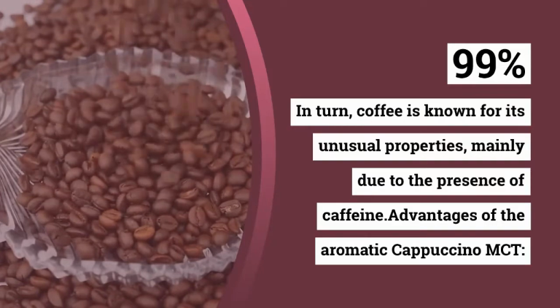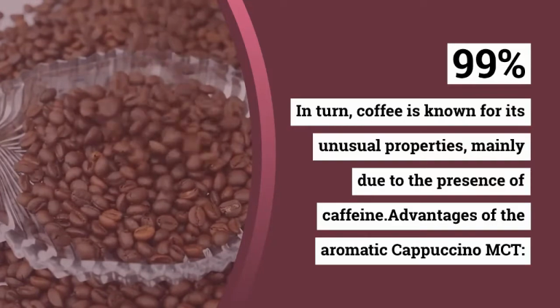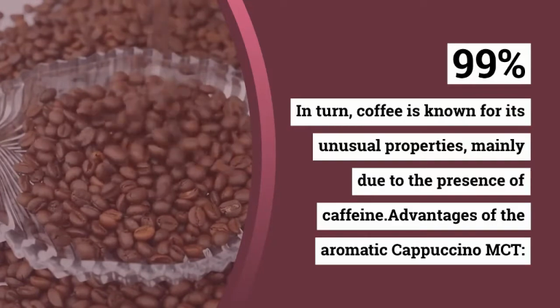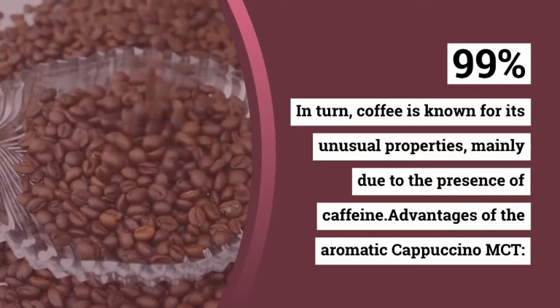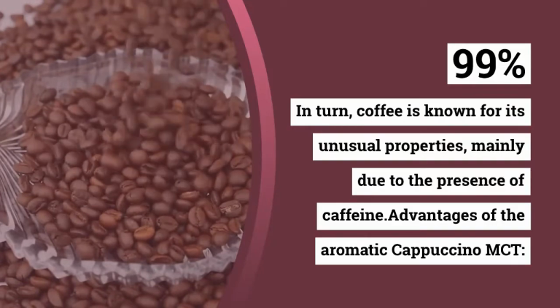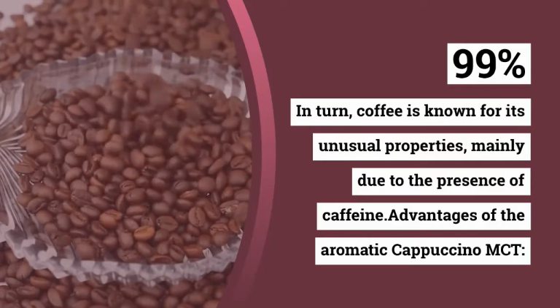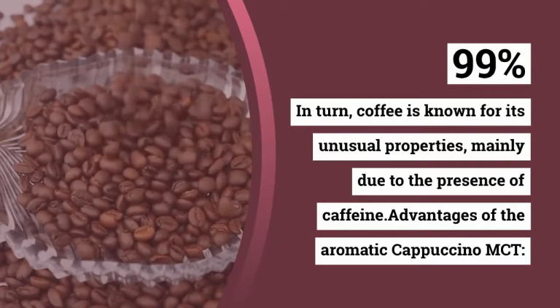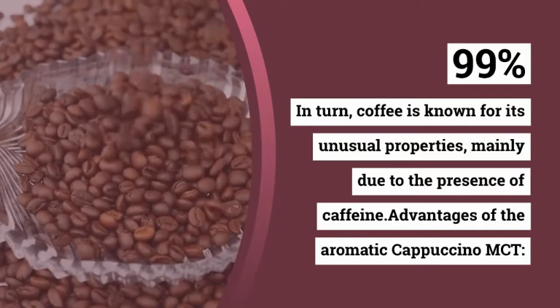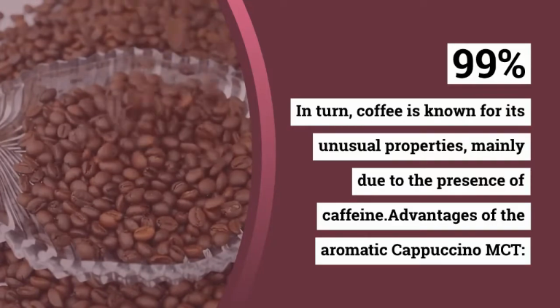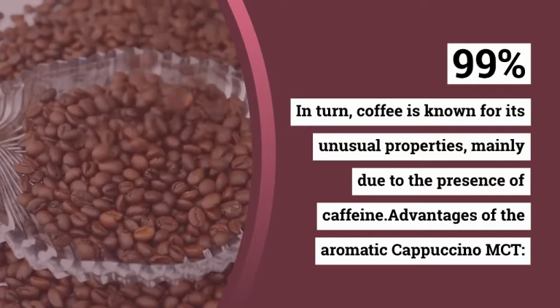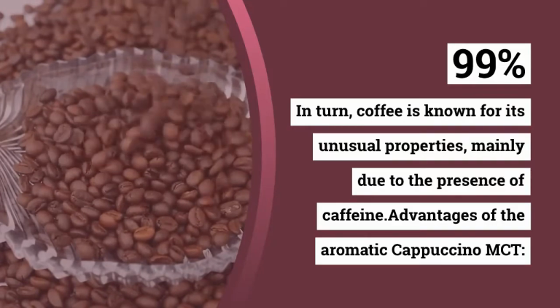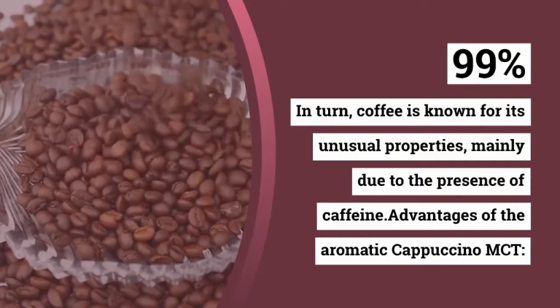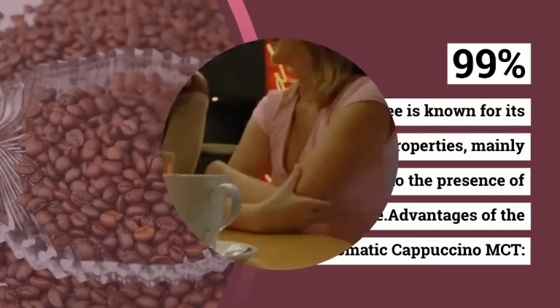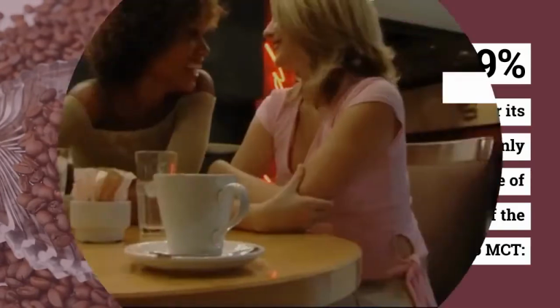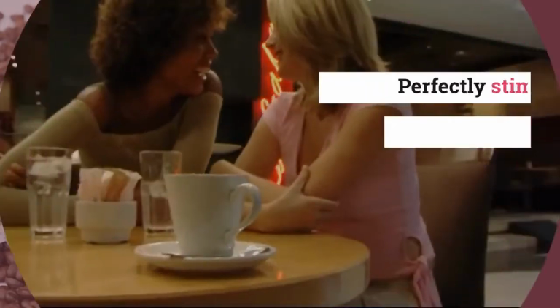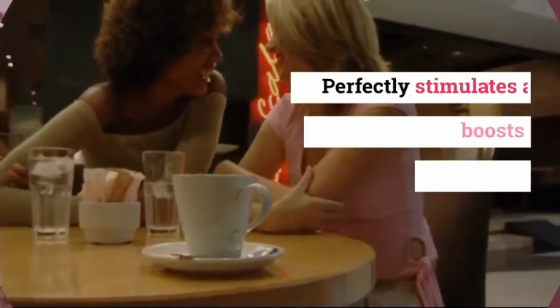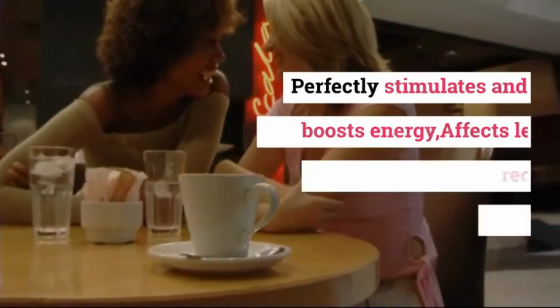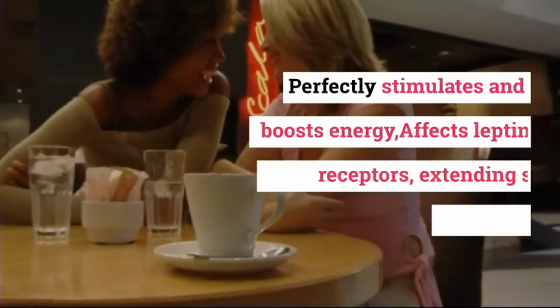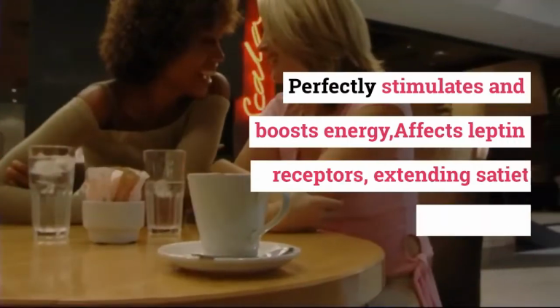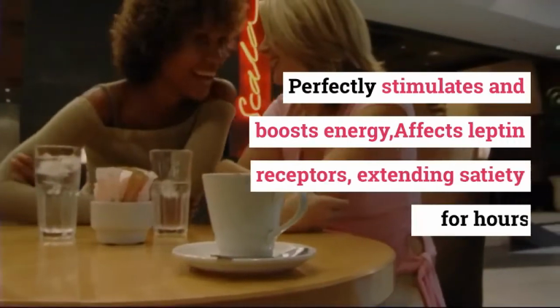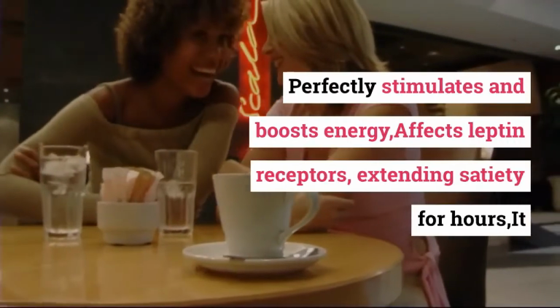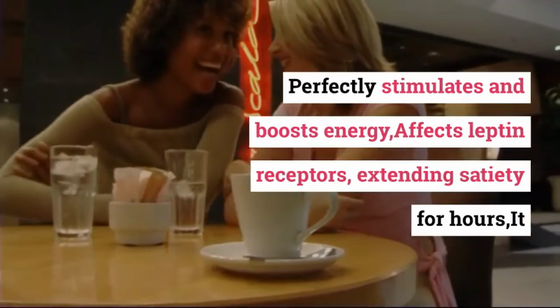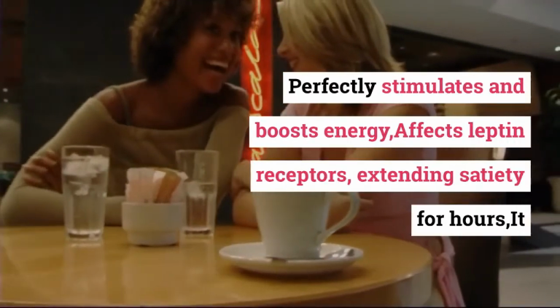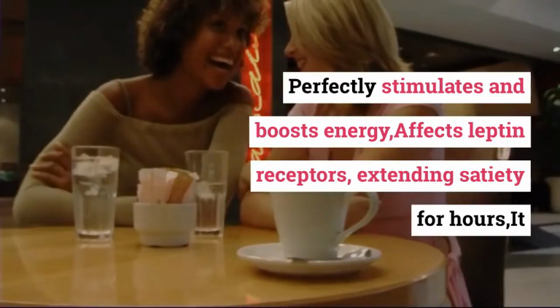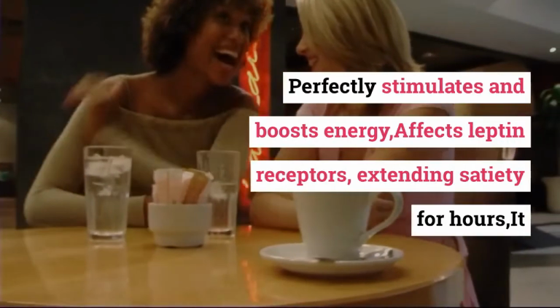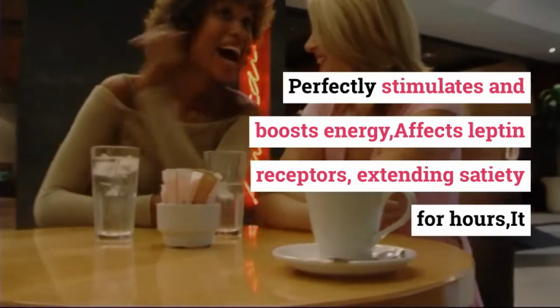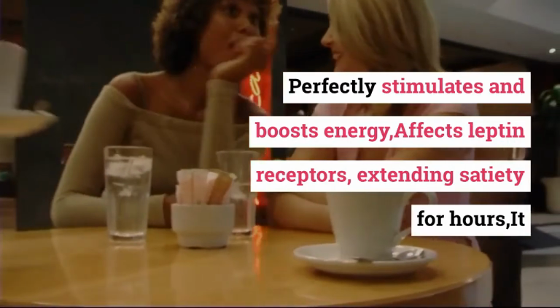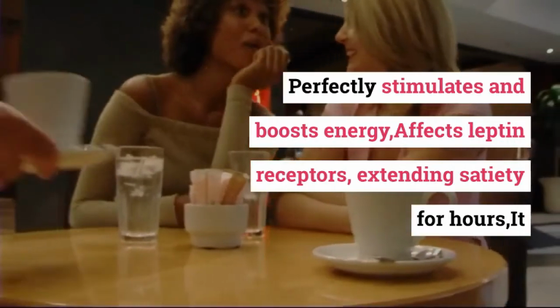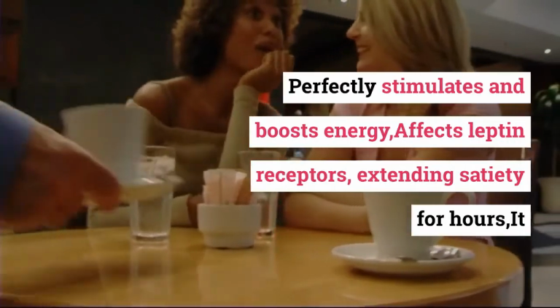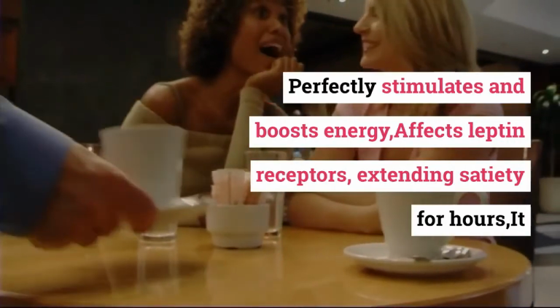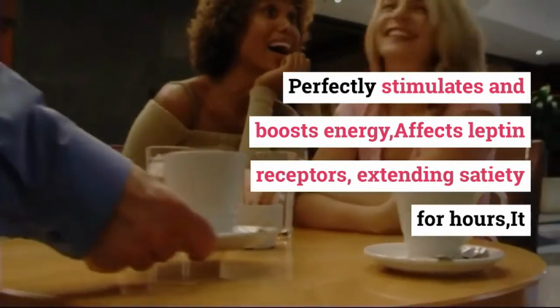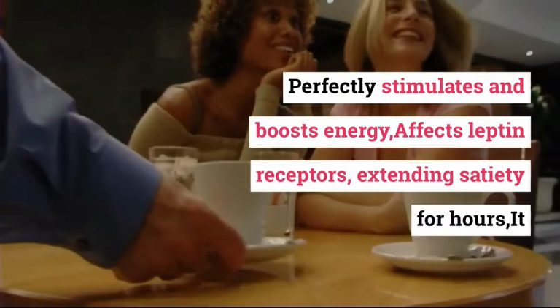Coffee is known for its unusual properties, mainly due to the presence of caffeine.